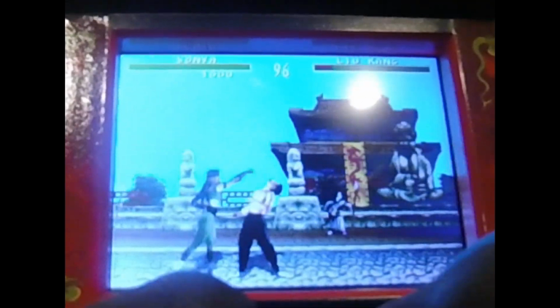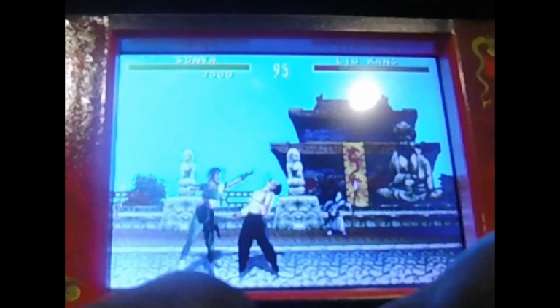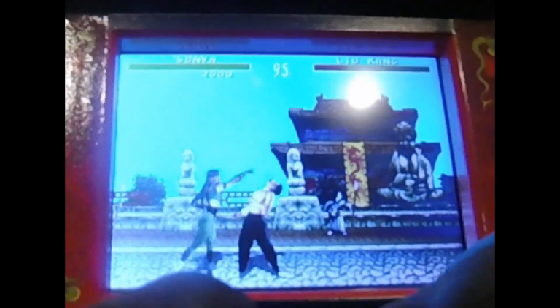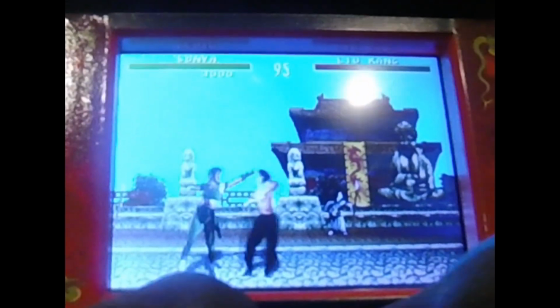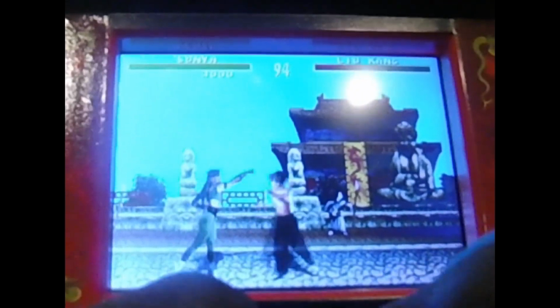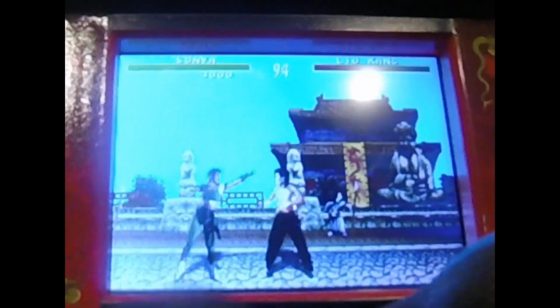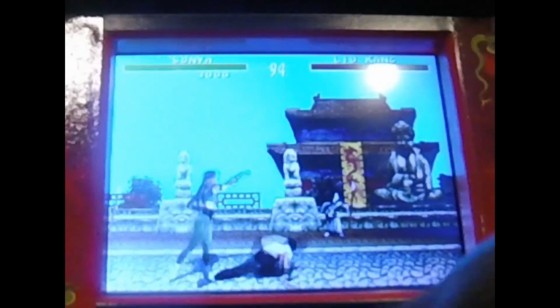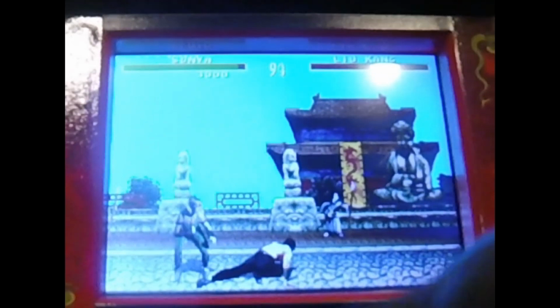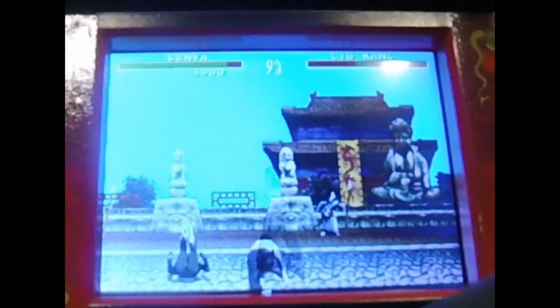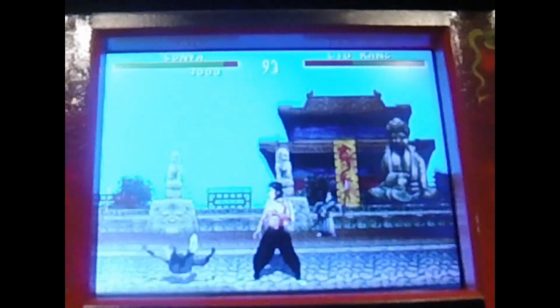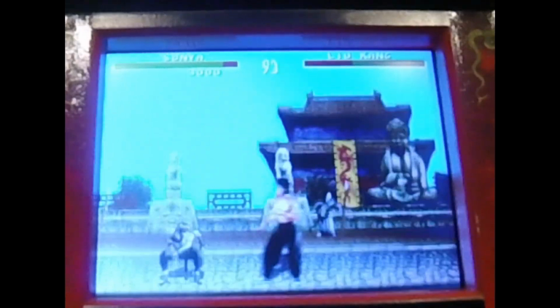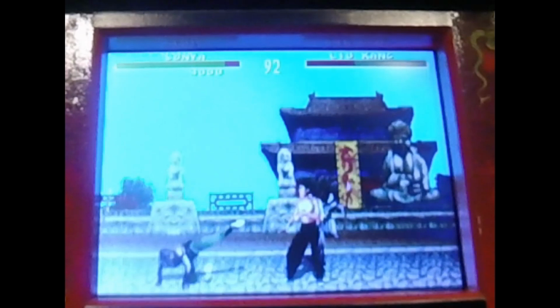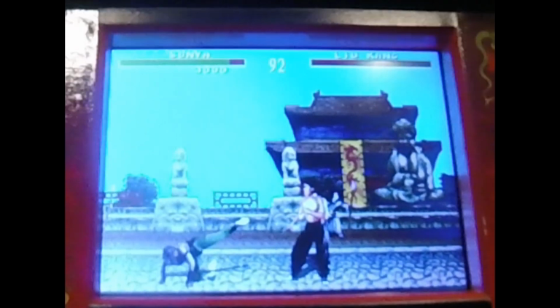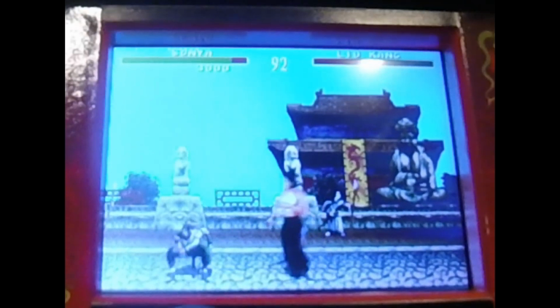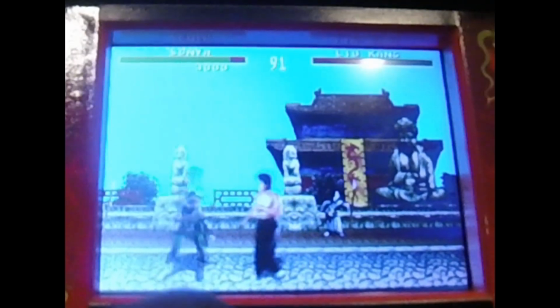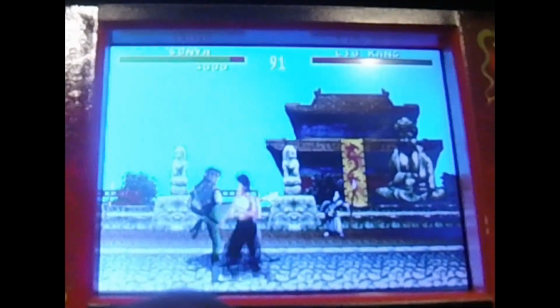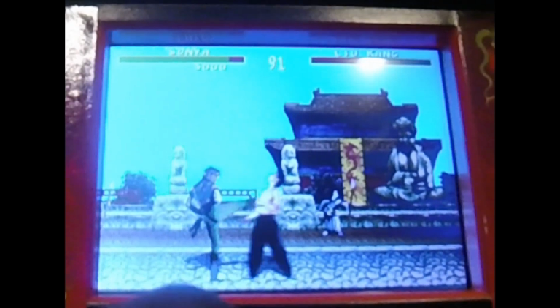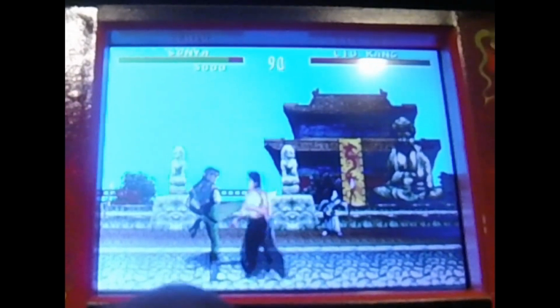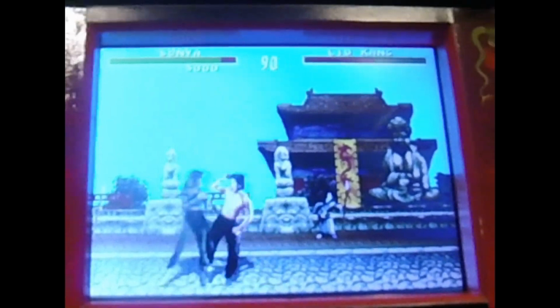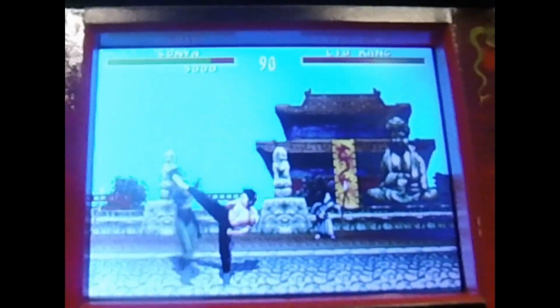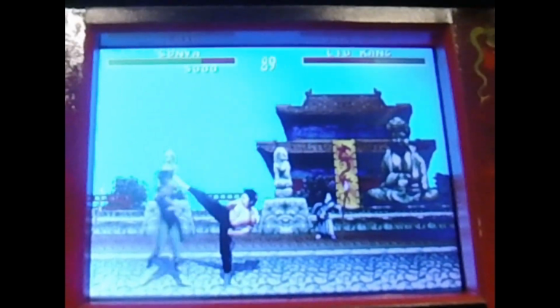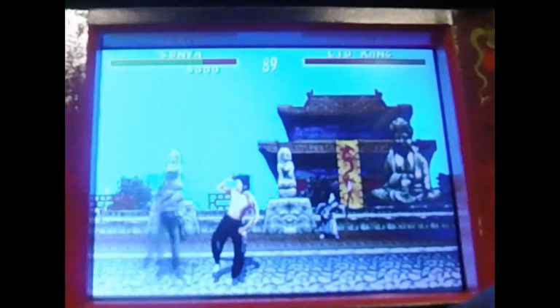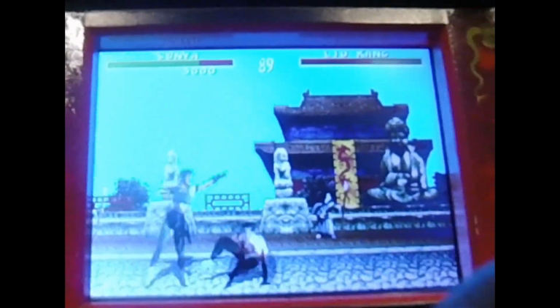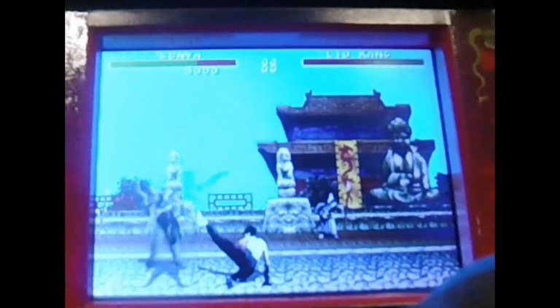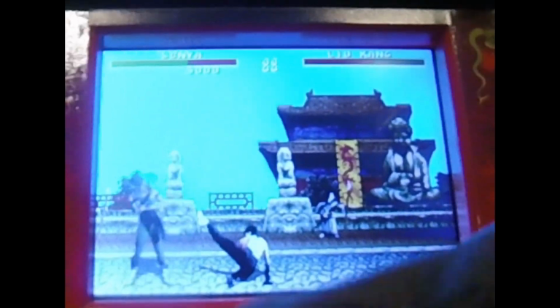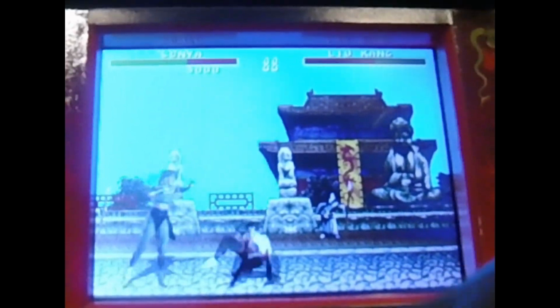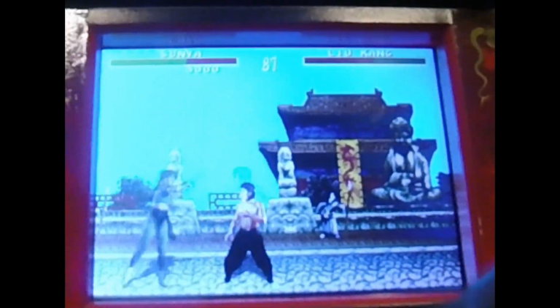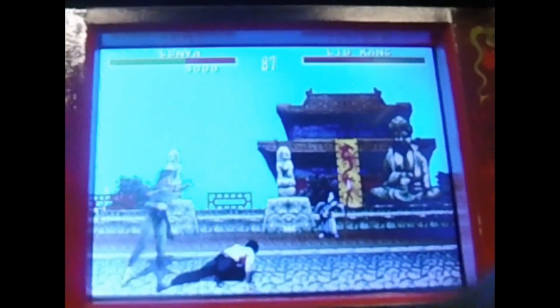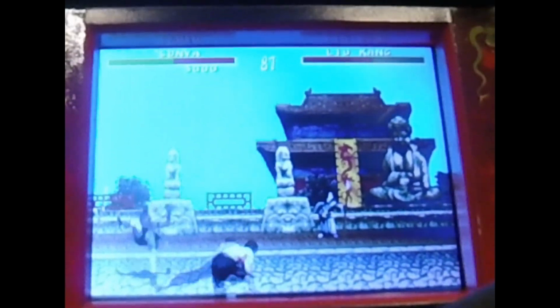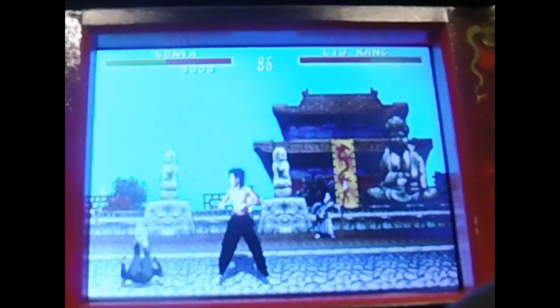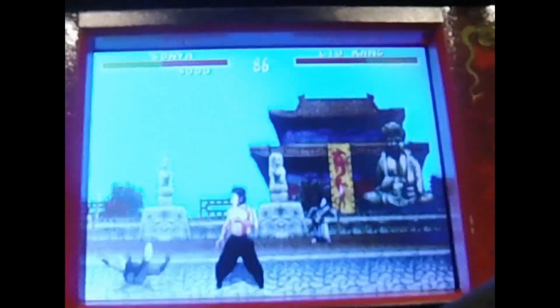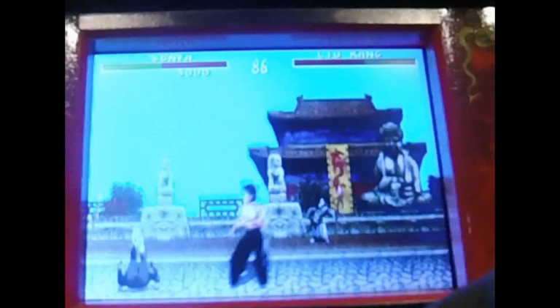Oh, this must be the Super Nintendo version — there's no blood. So yeah, this is like the Super Nintendo version.